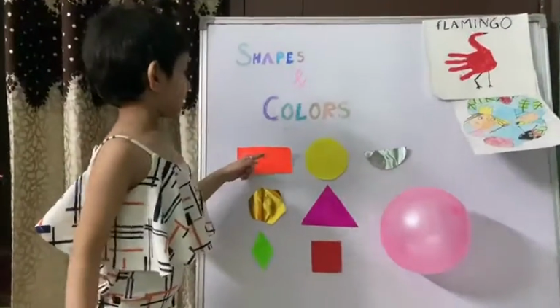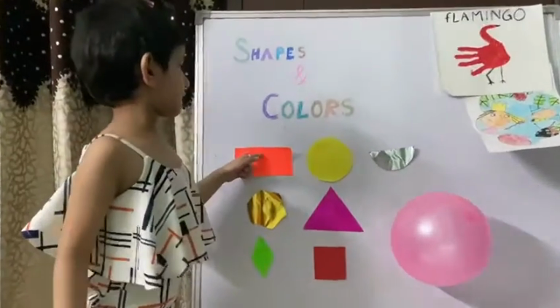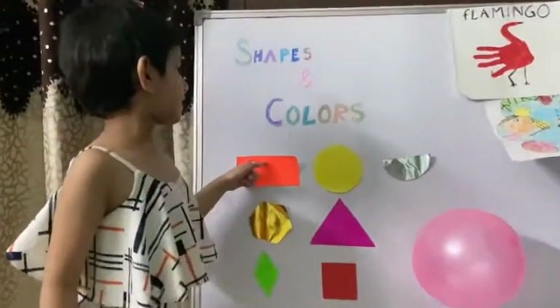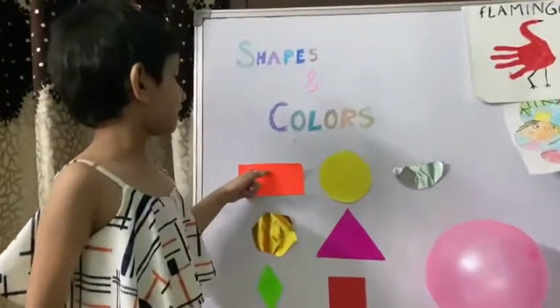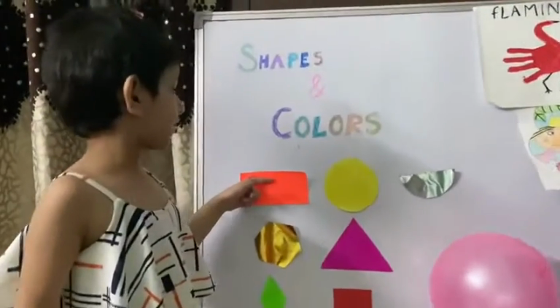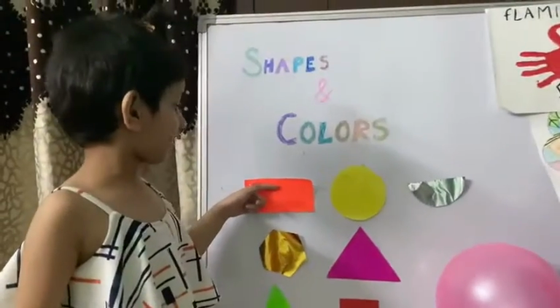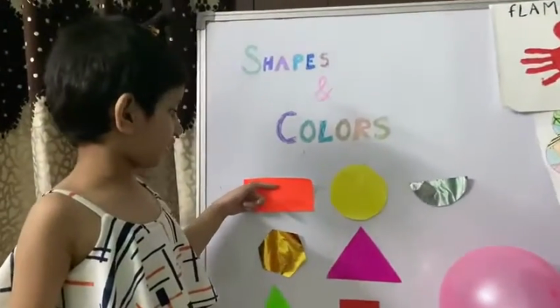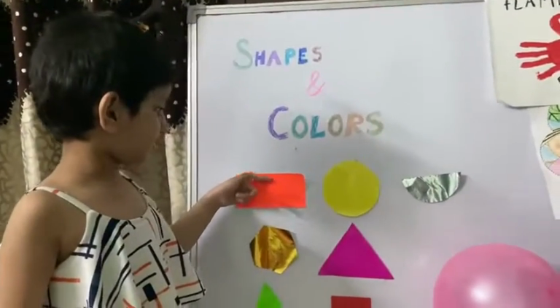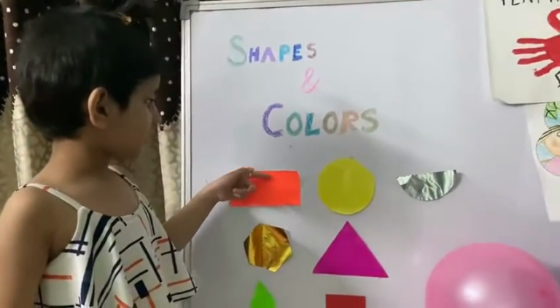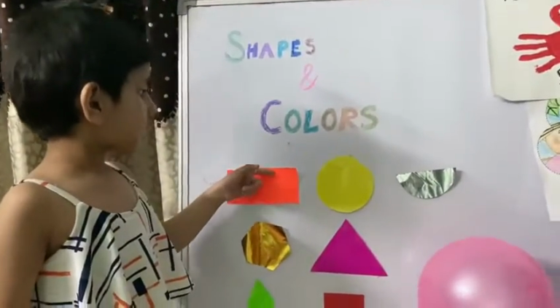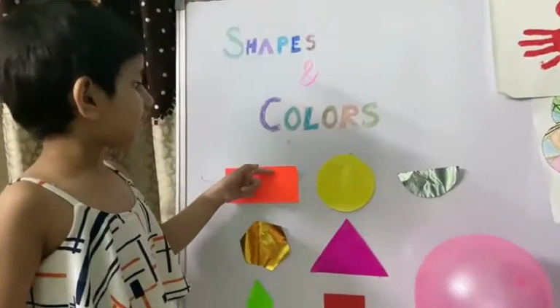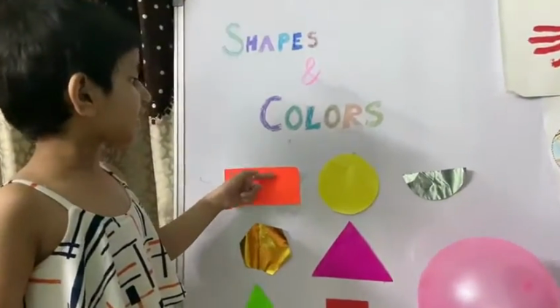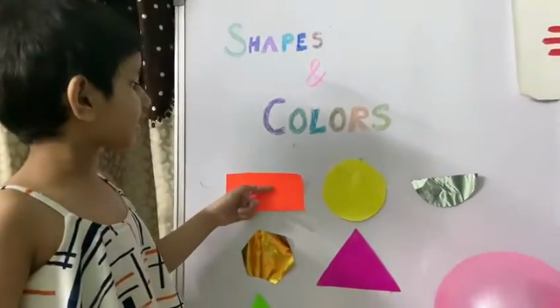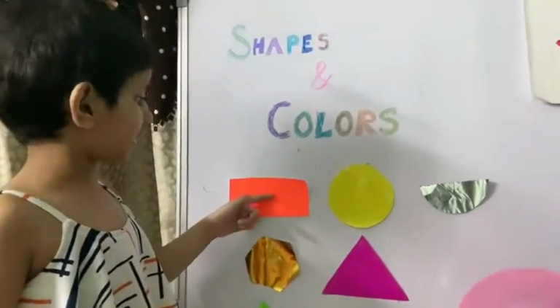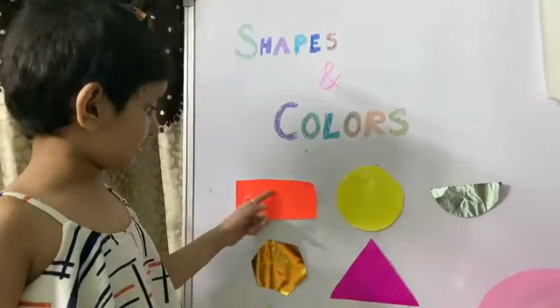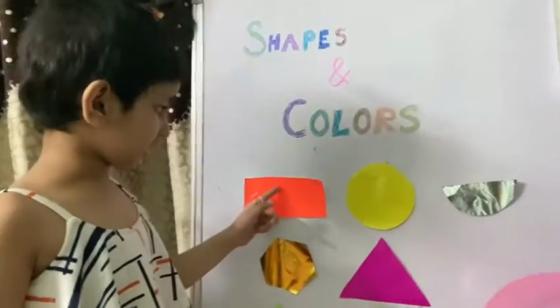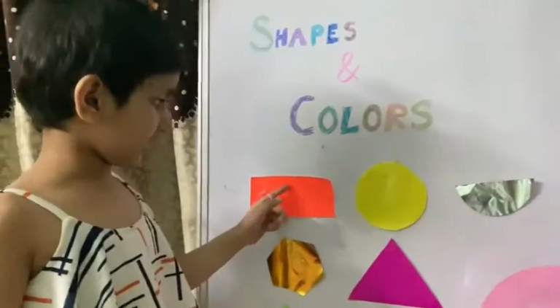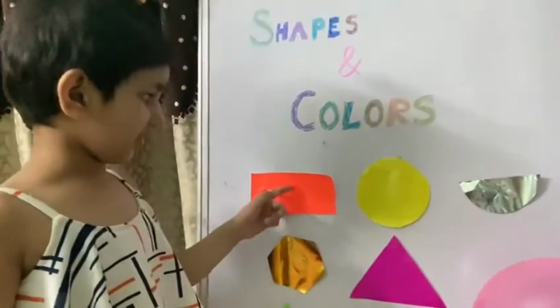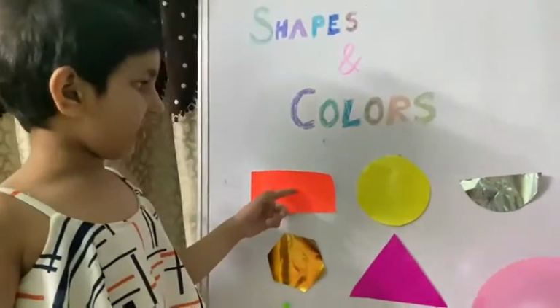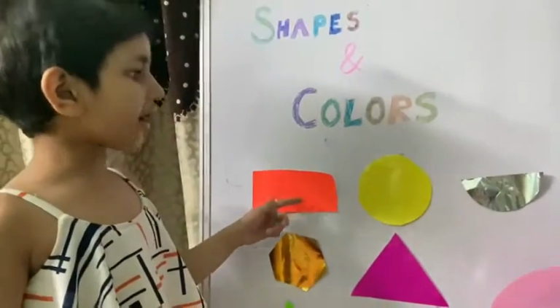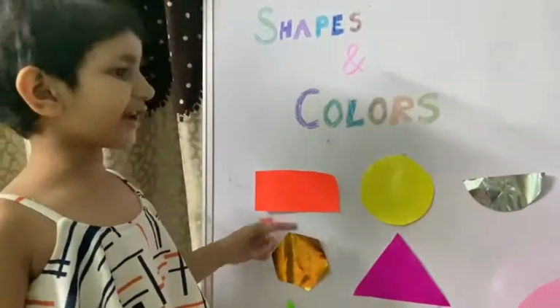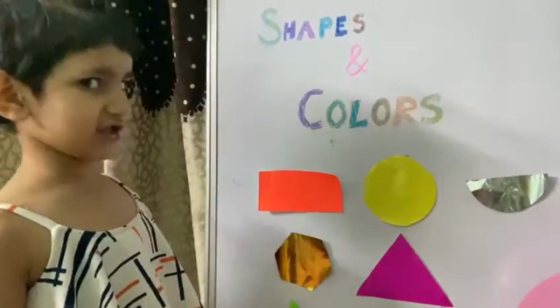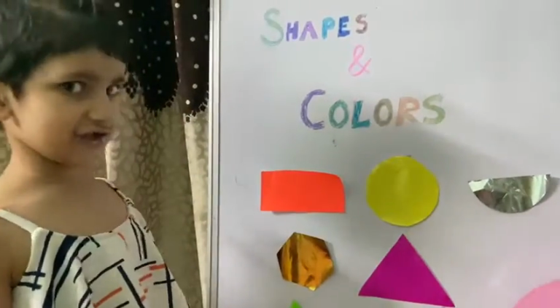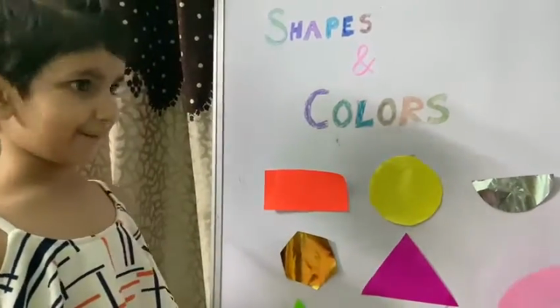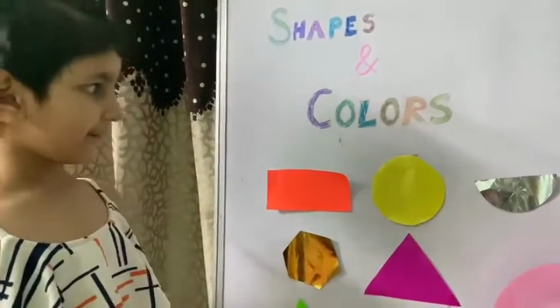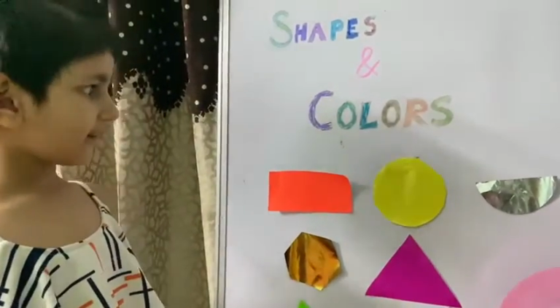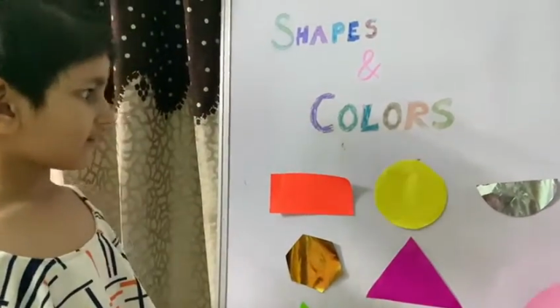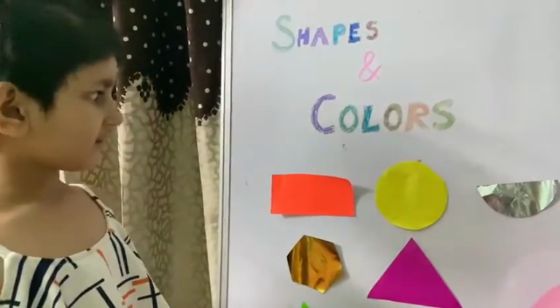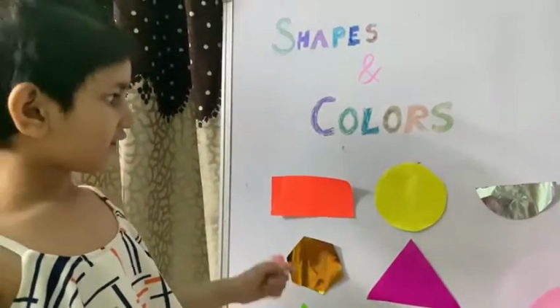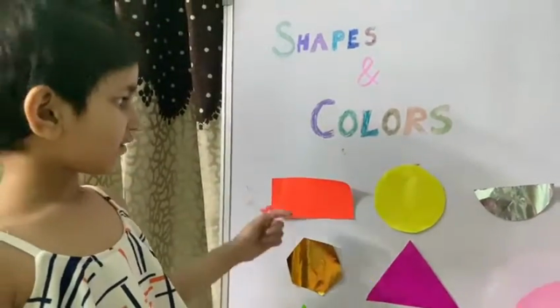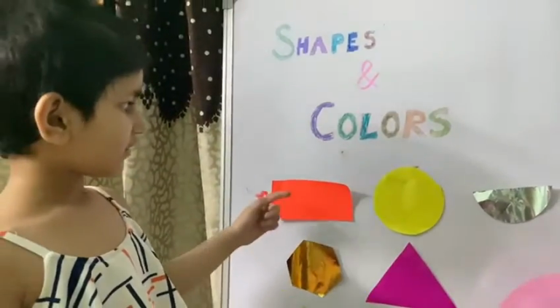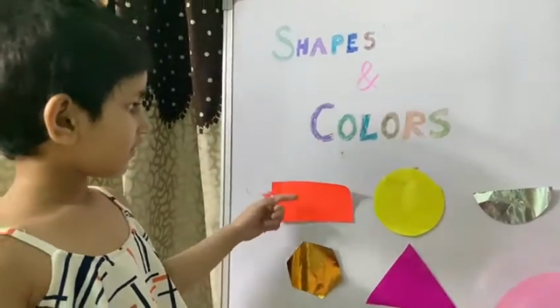This is a rectangle and it's colored in orange. Its color is orange.